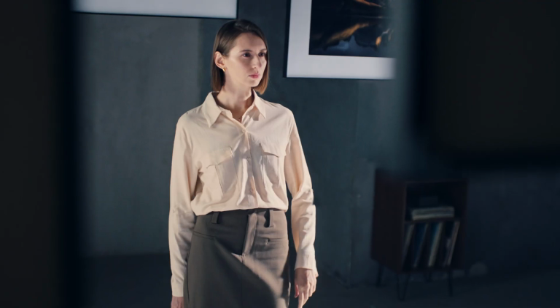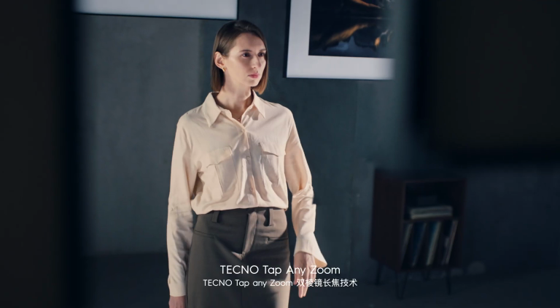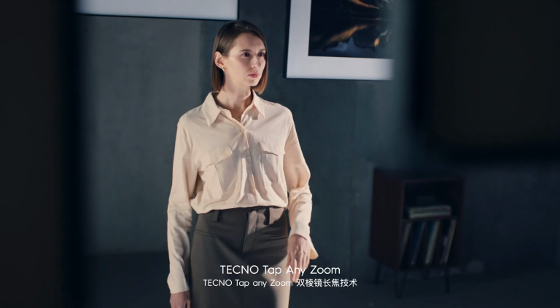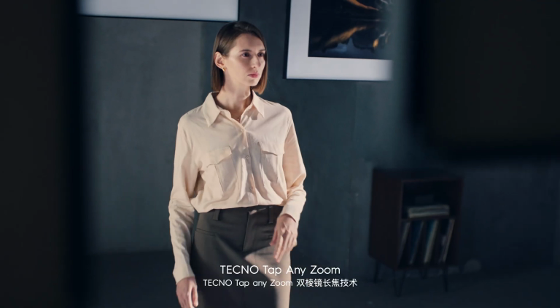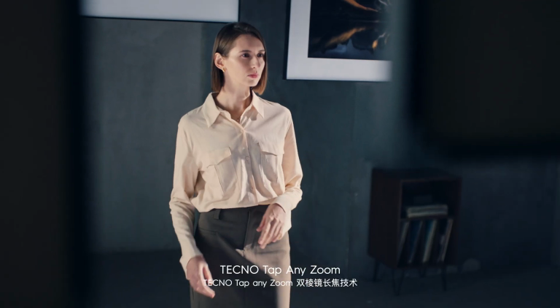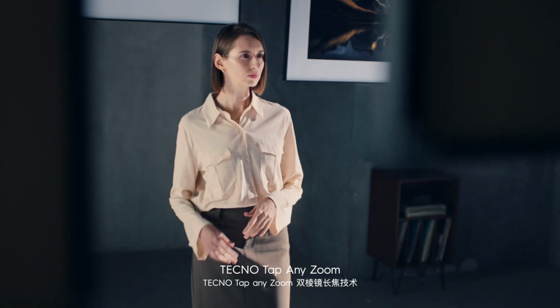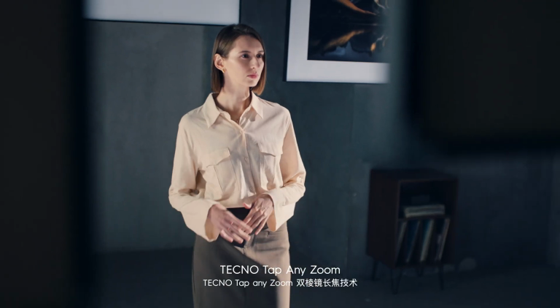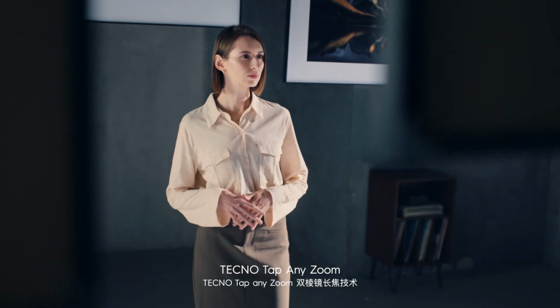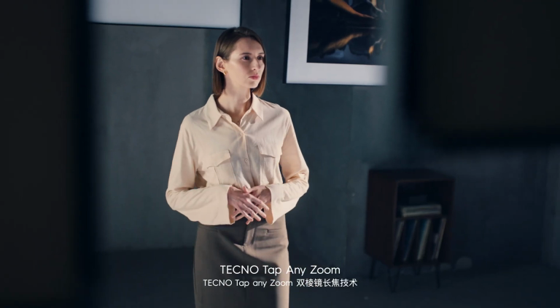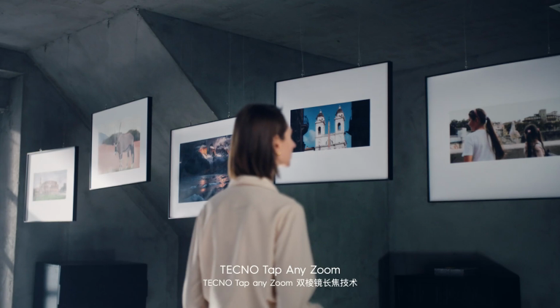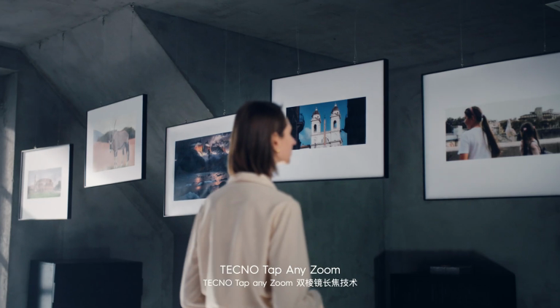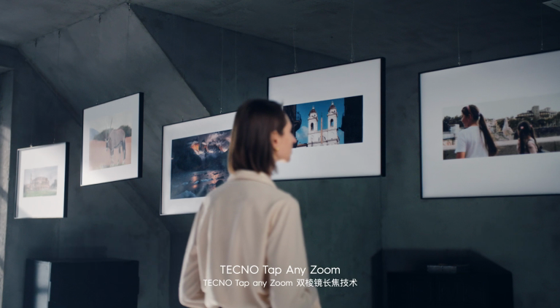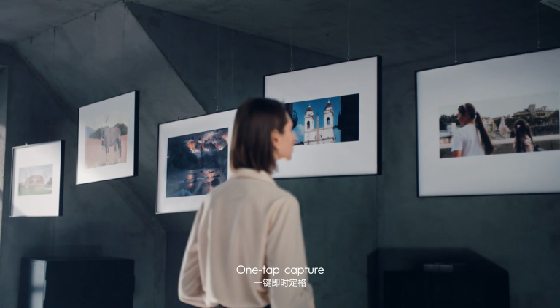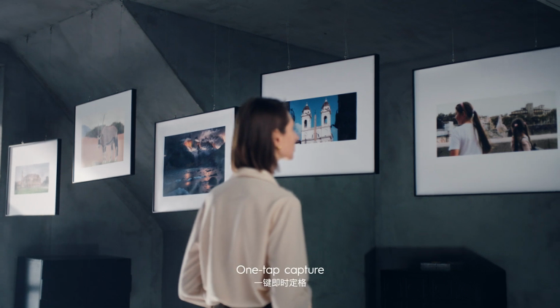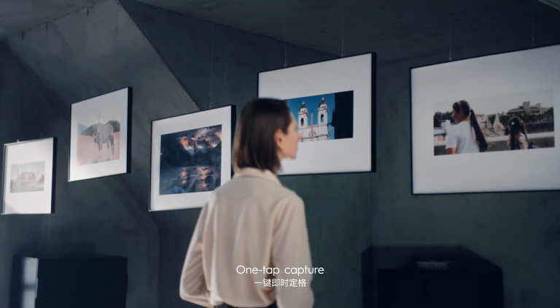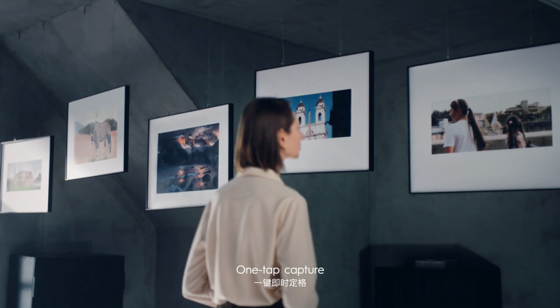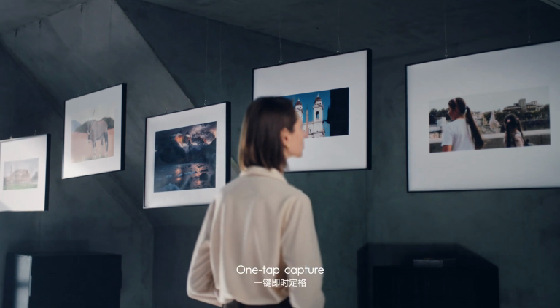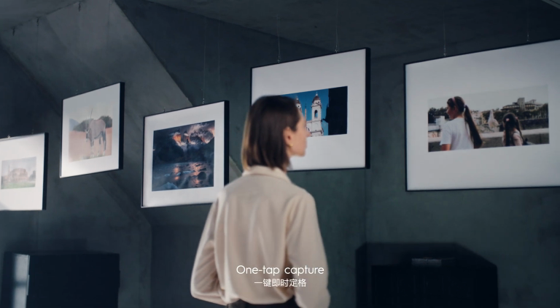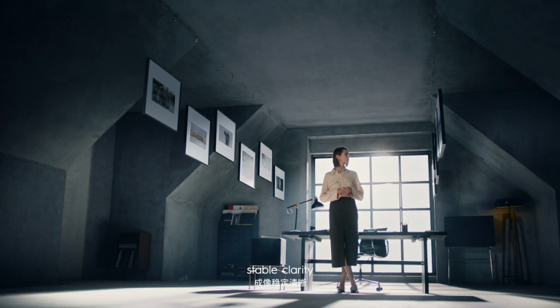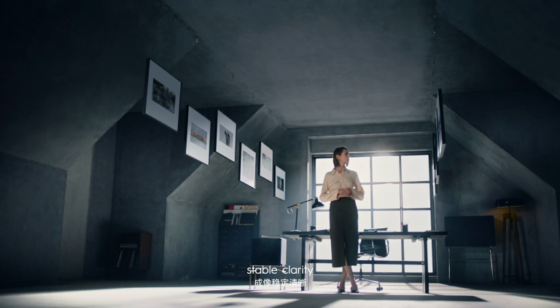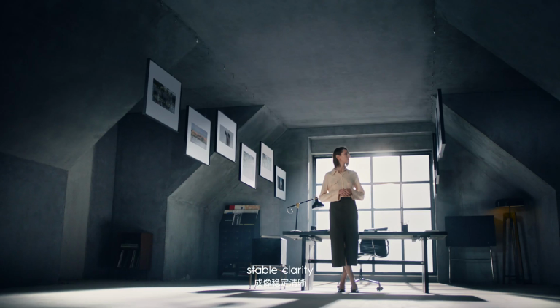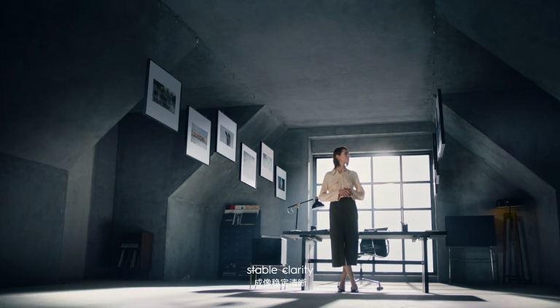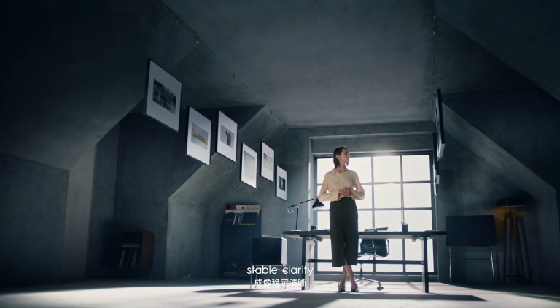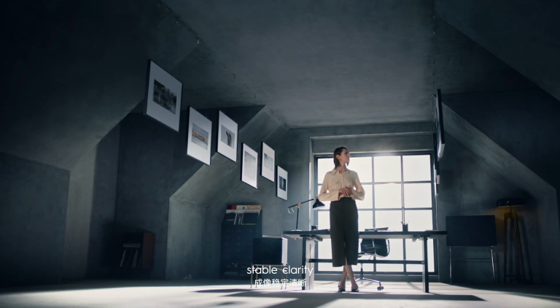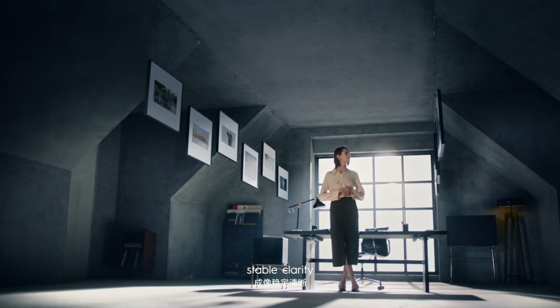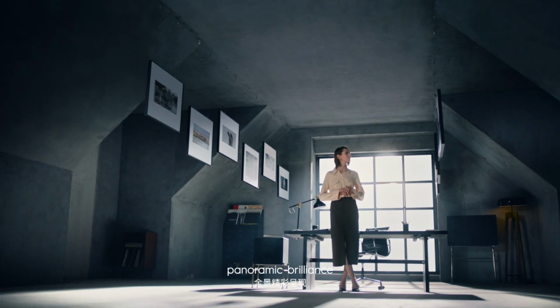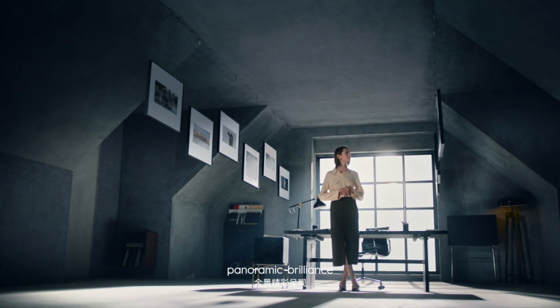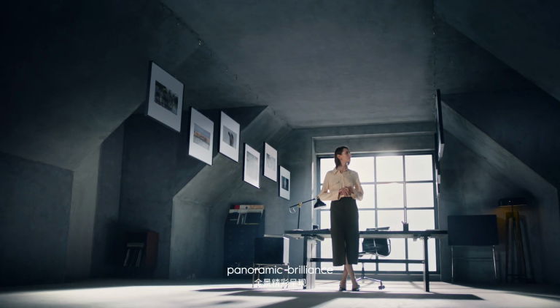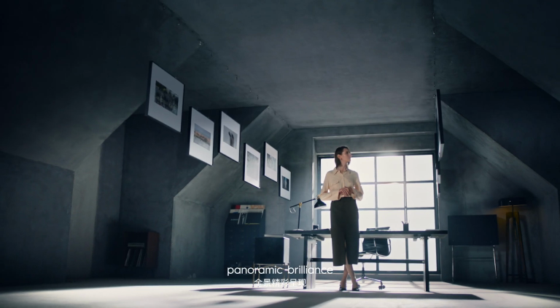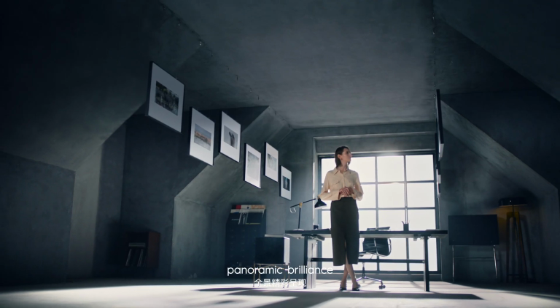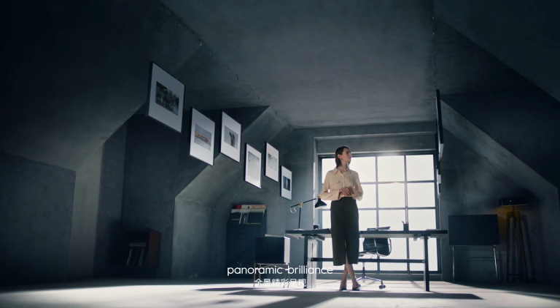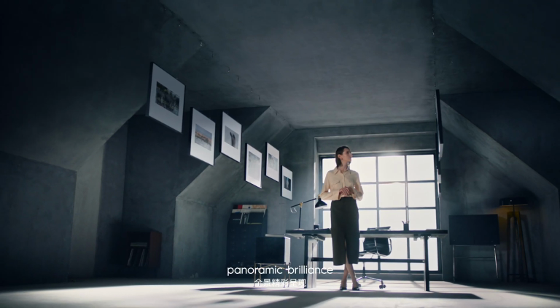TechnoTap AnyZoom. One tap capture, stable clarity, panoramic brilliance.